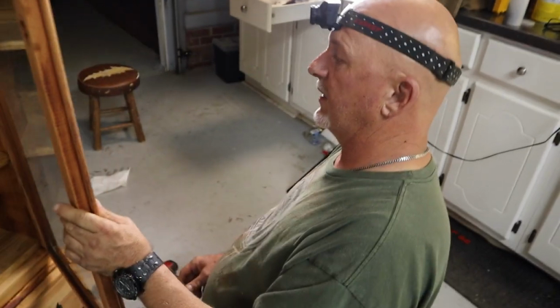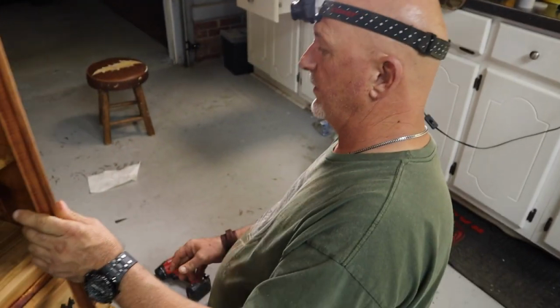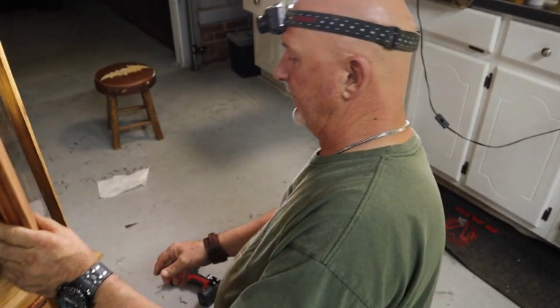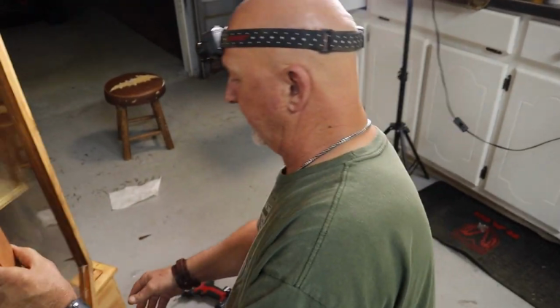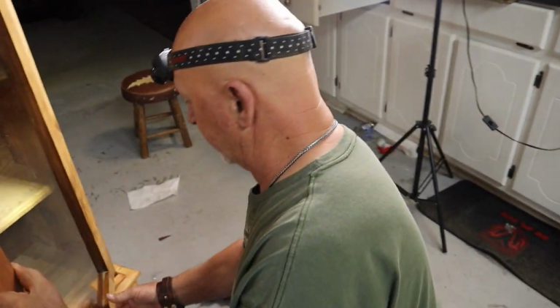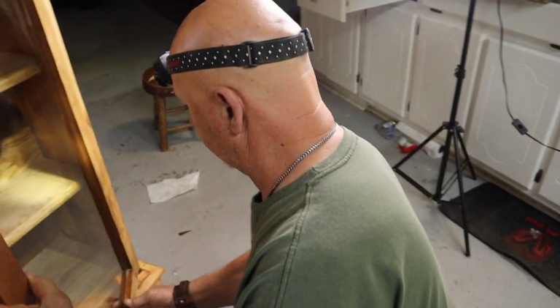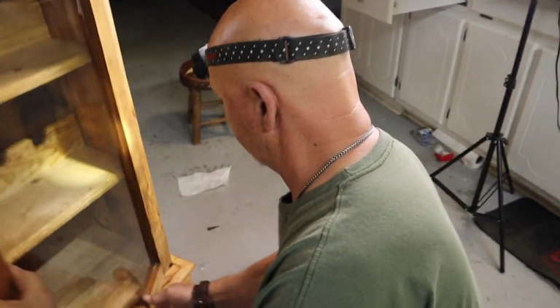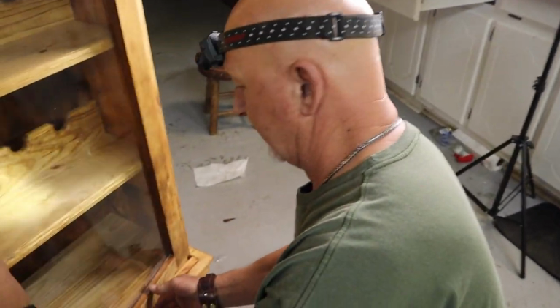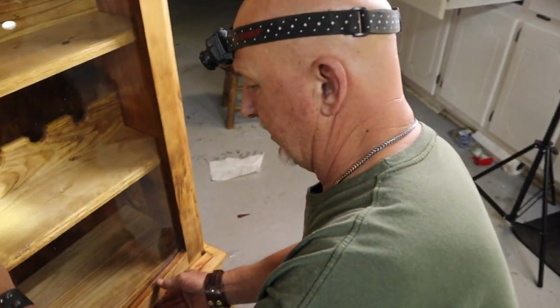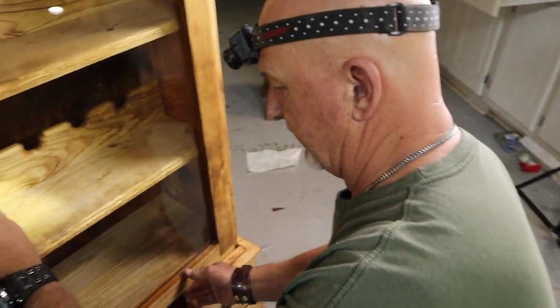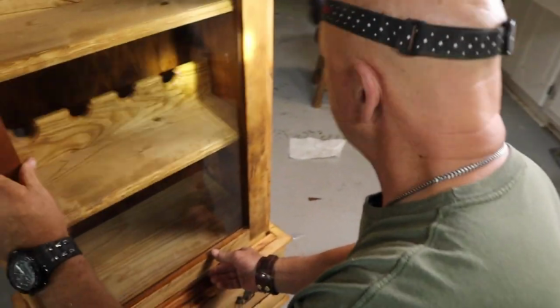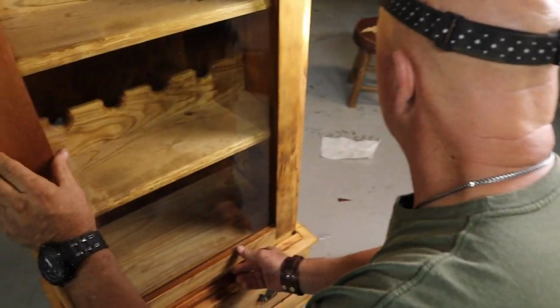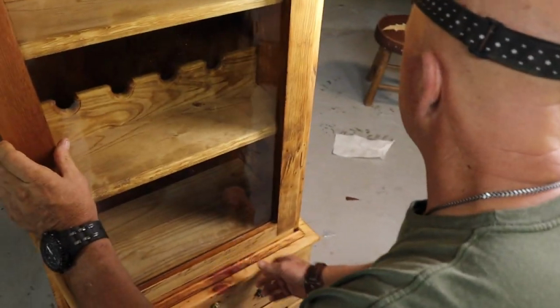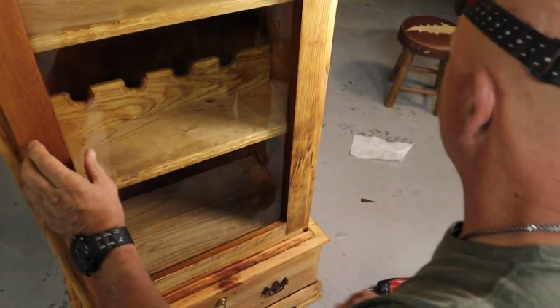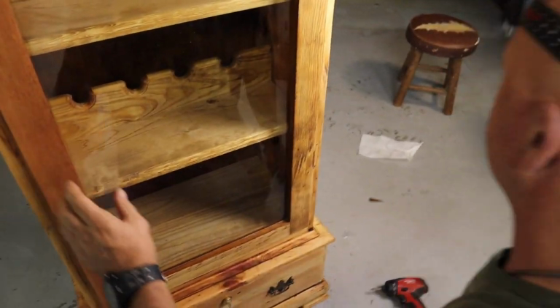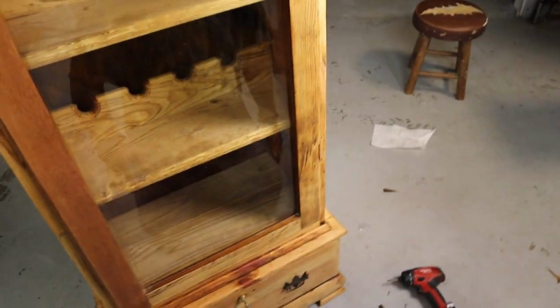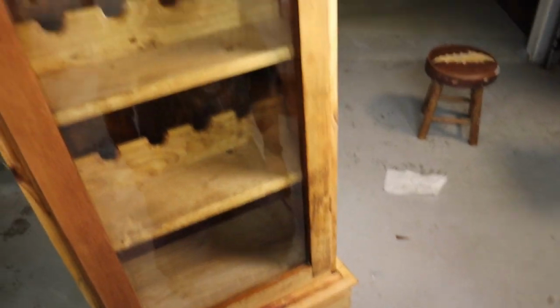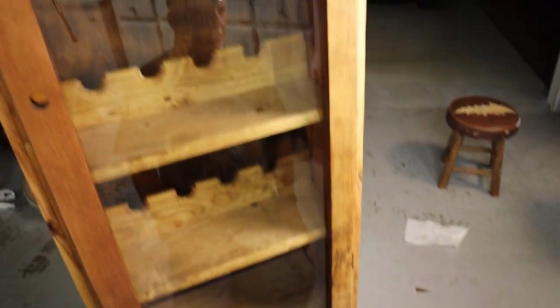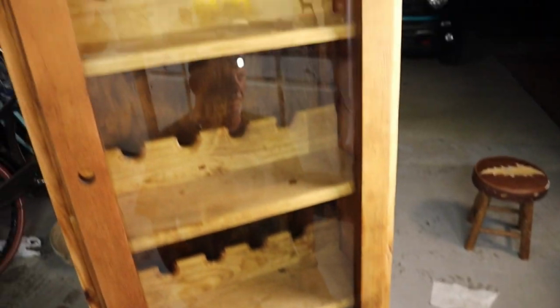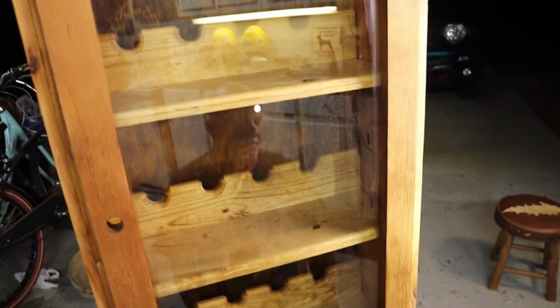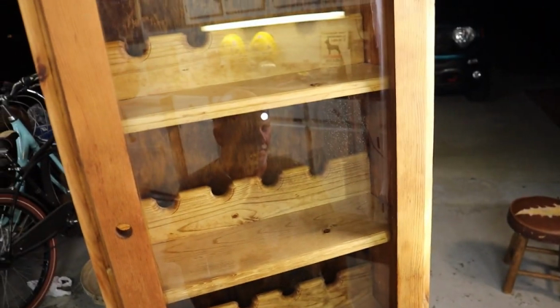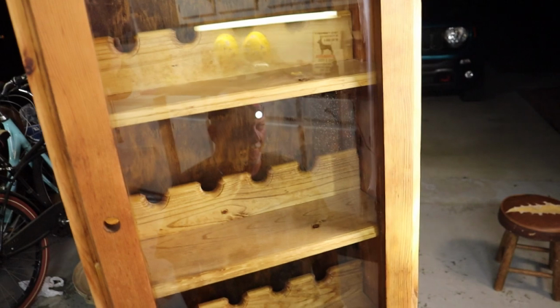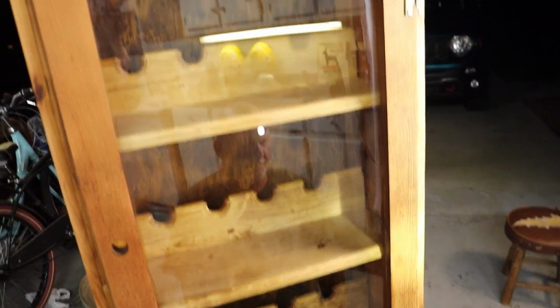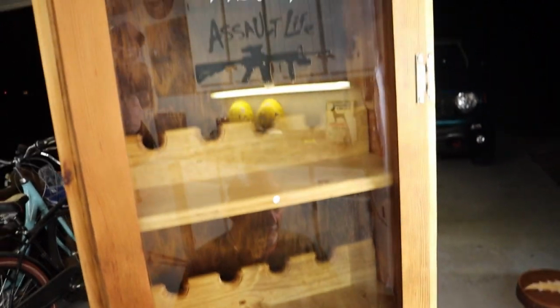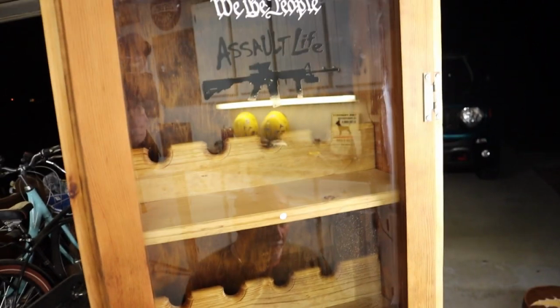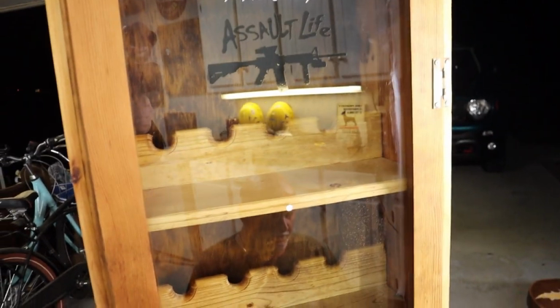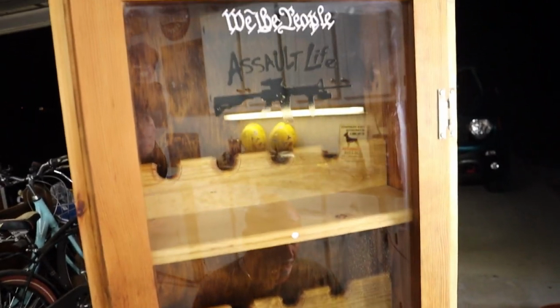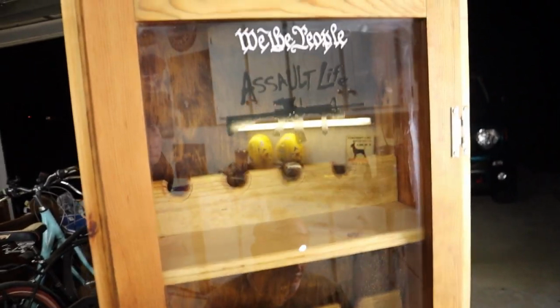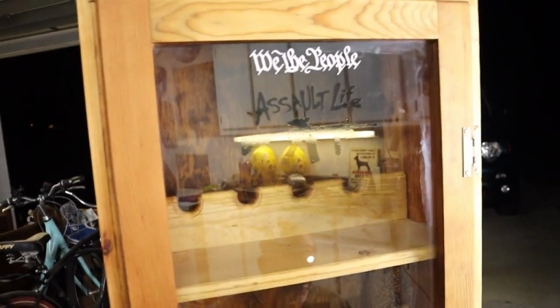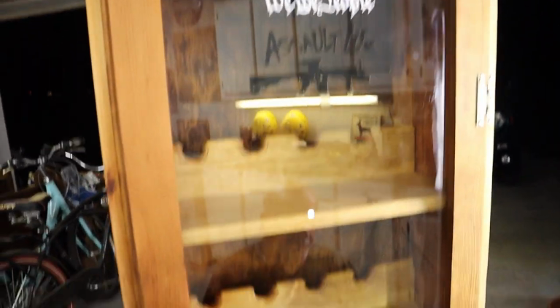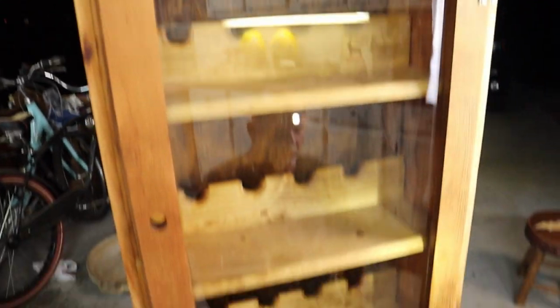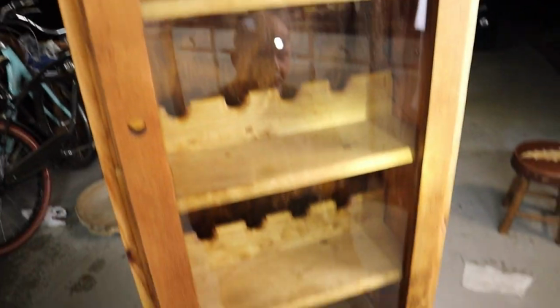Here we go, YouTube — finishing up the product. Got all the shelves in and put the hinges on.